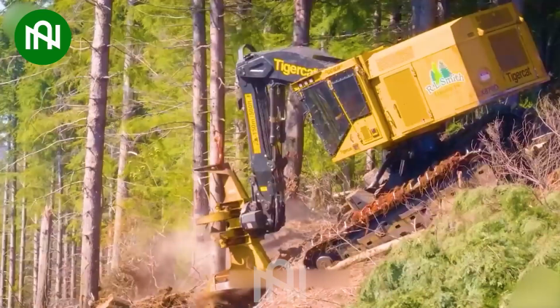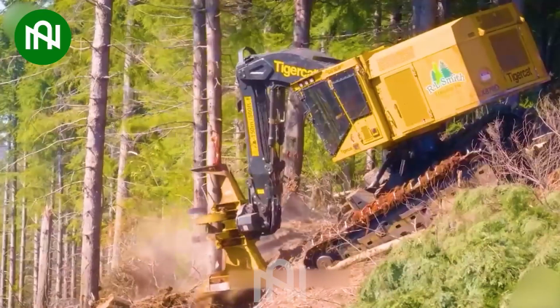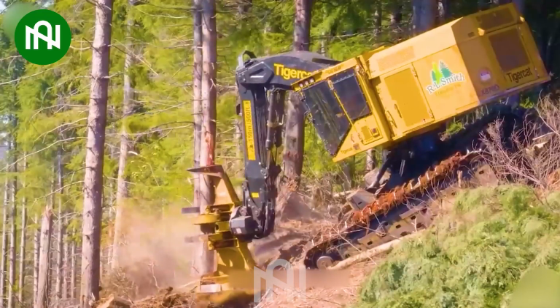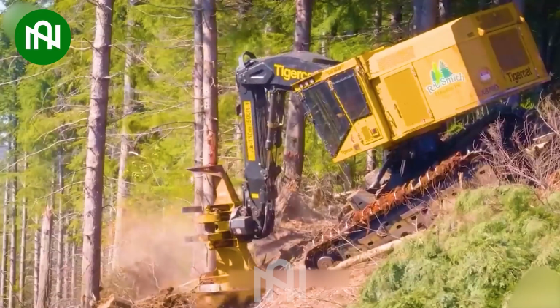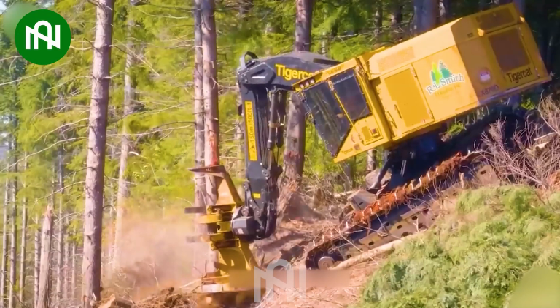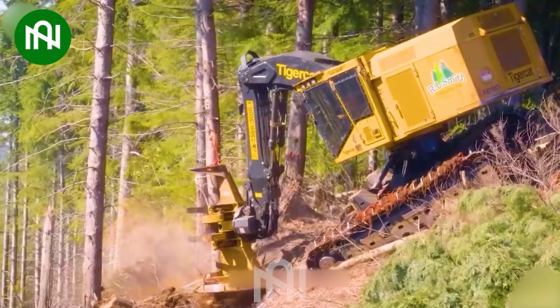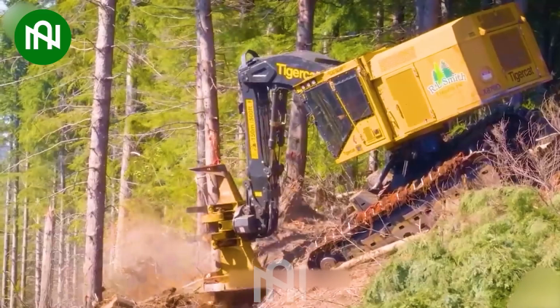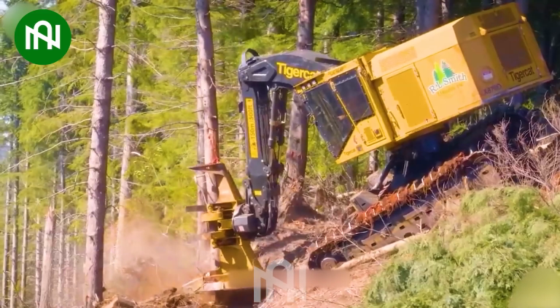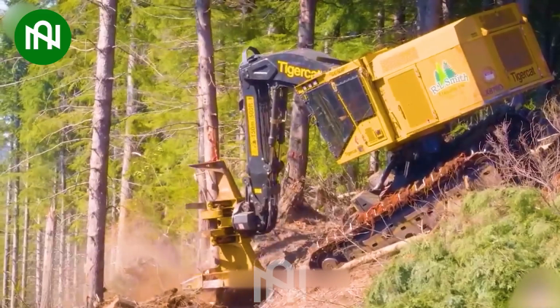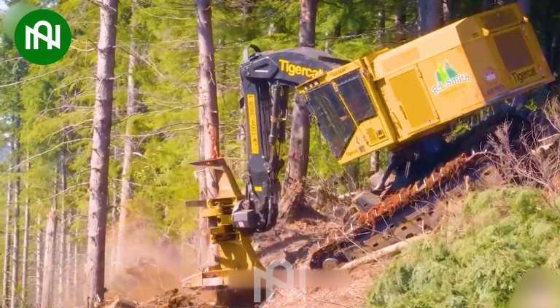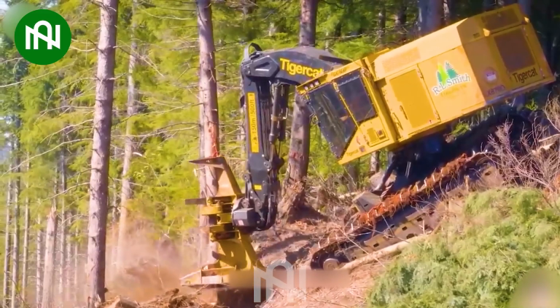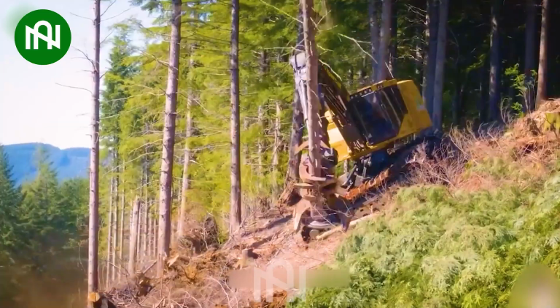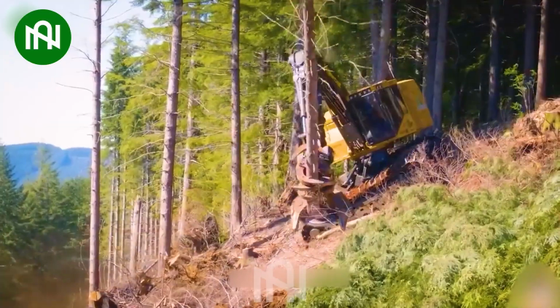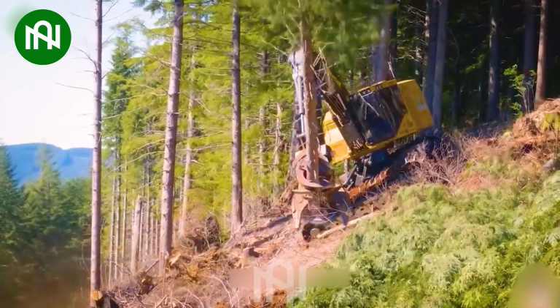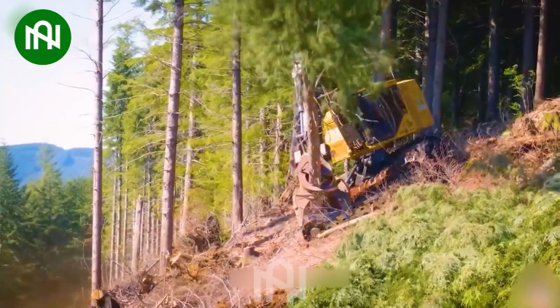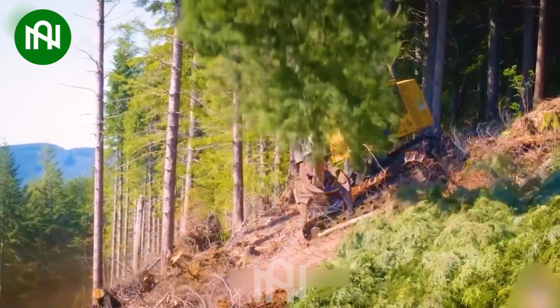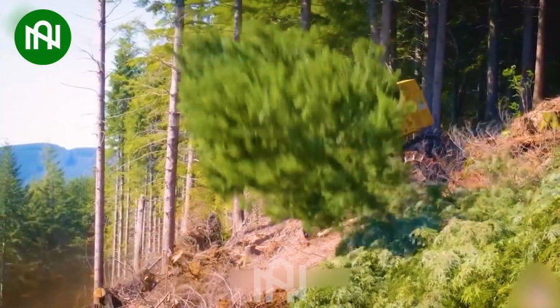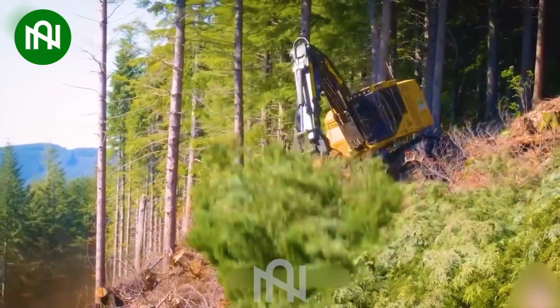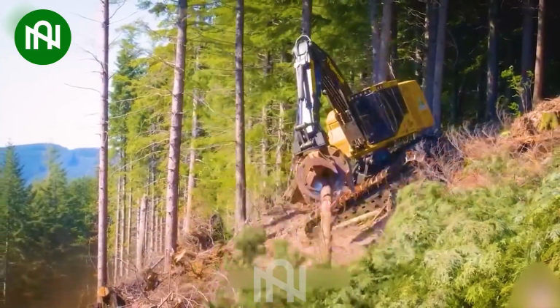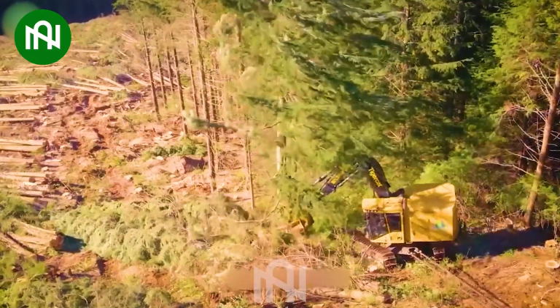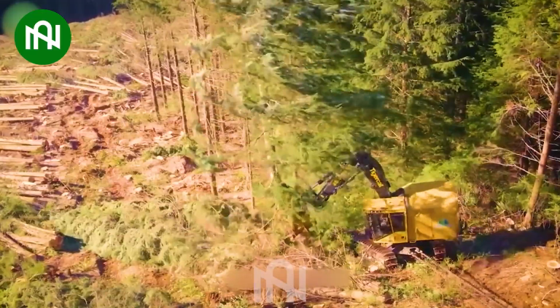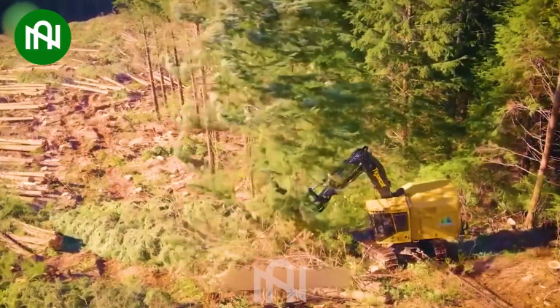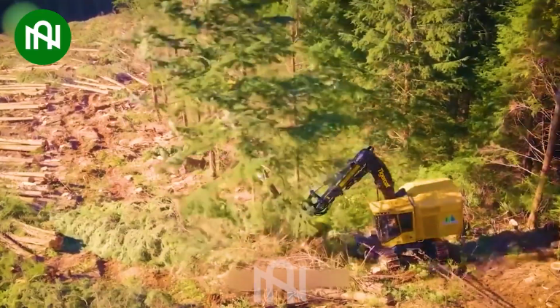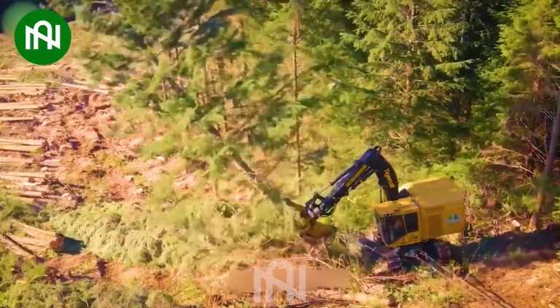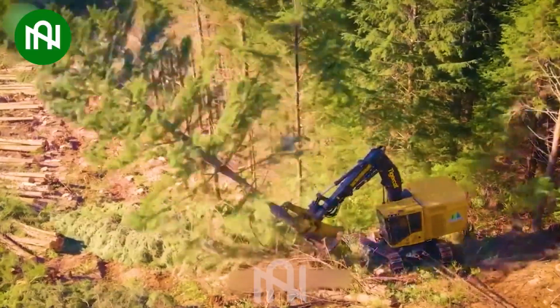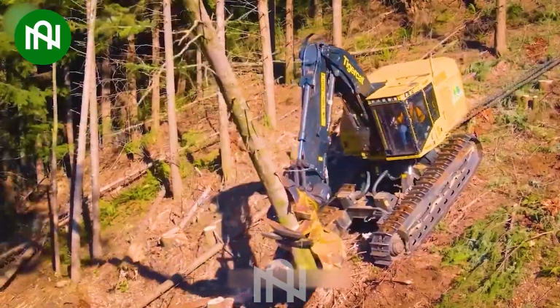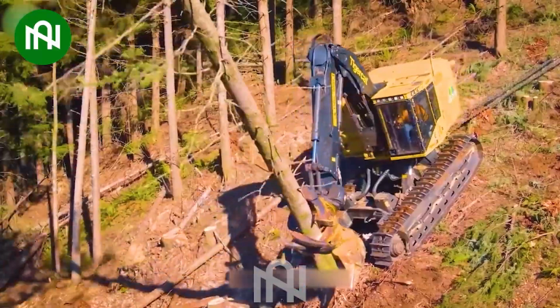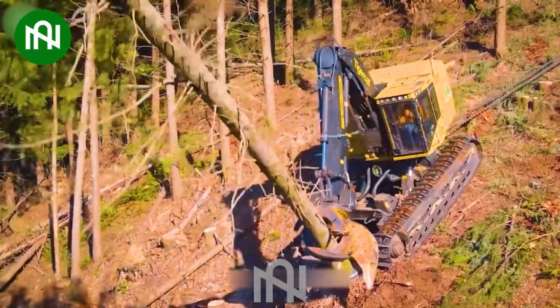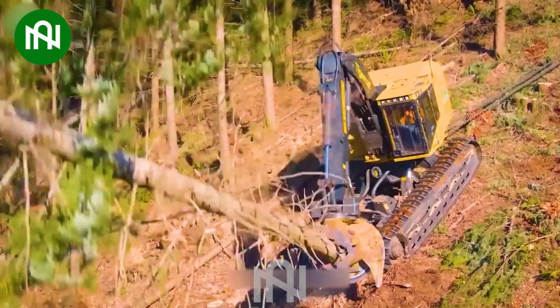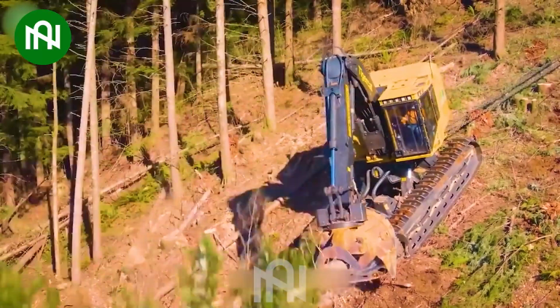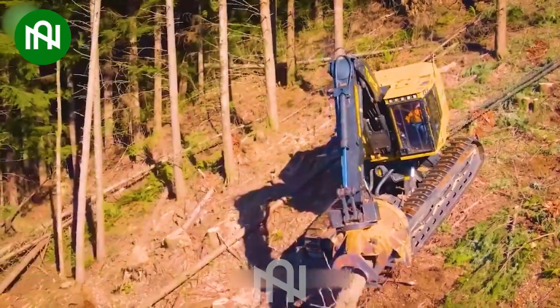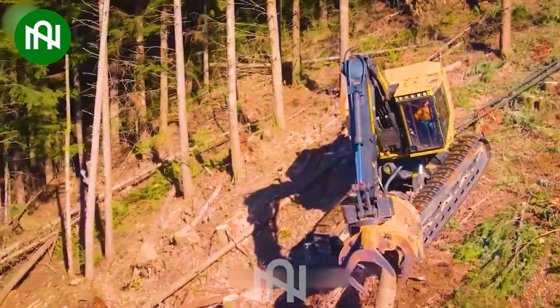This tree cutting machine is an essential tool for efficient and safe tree removal. It helps remove trees quickly with precision.